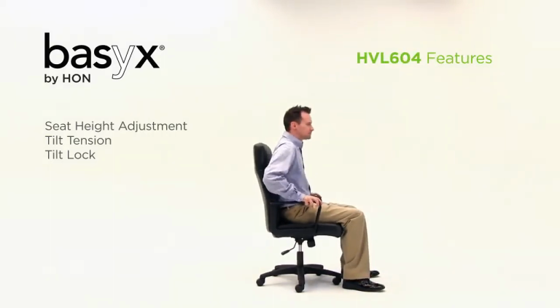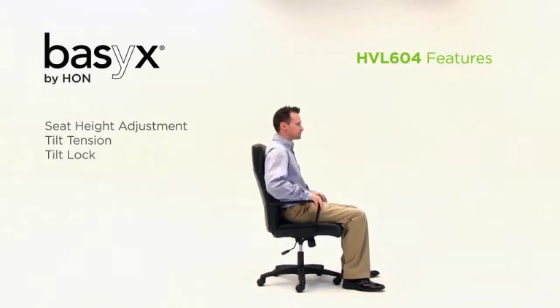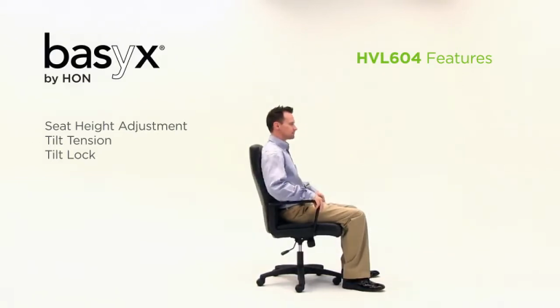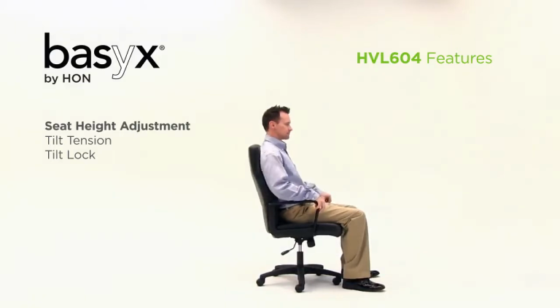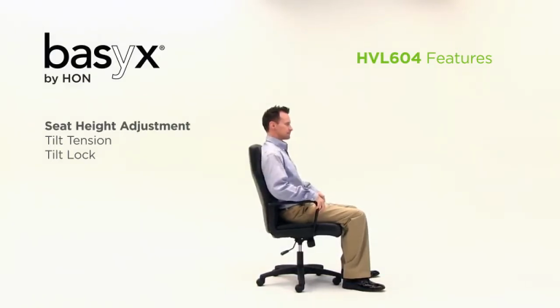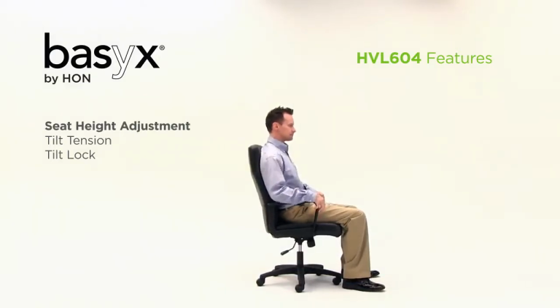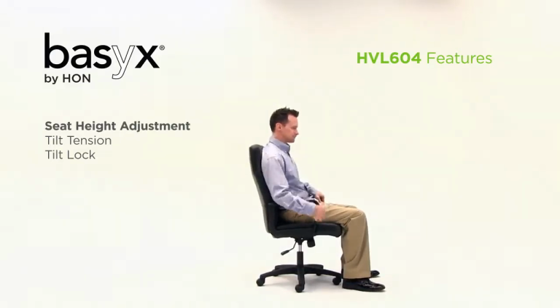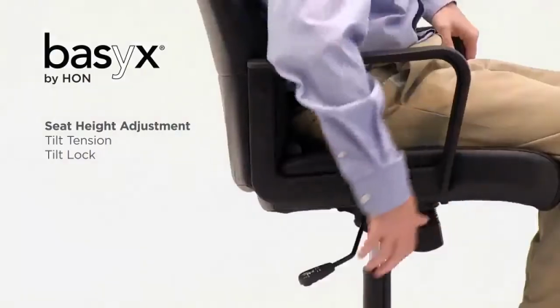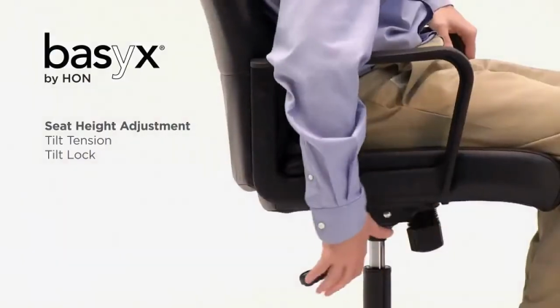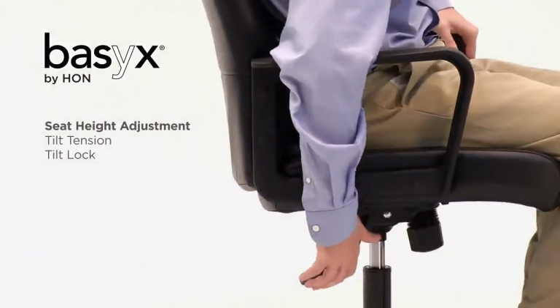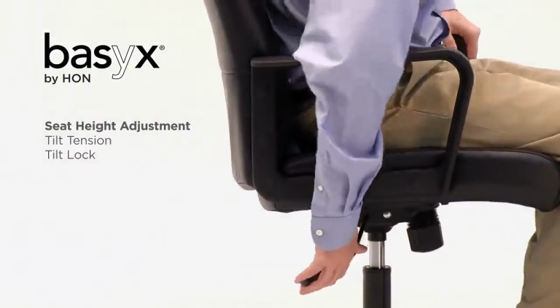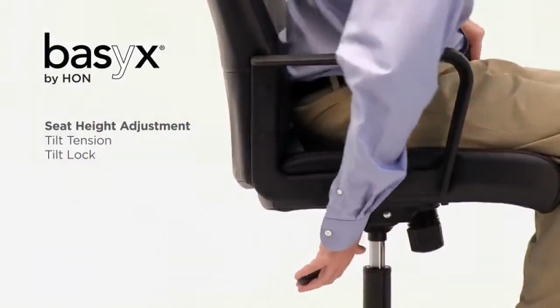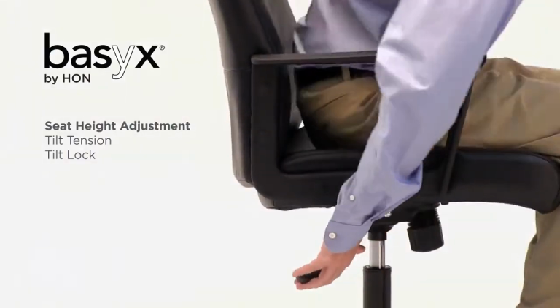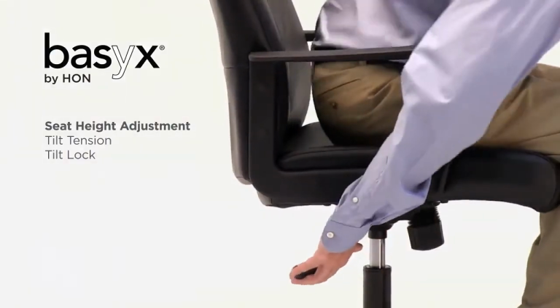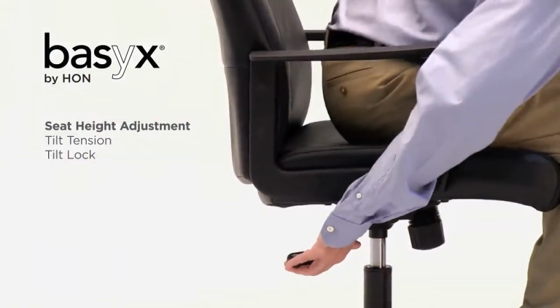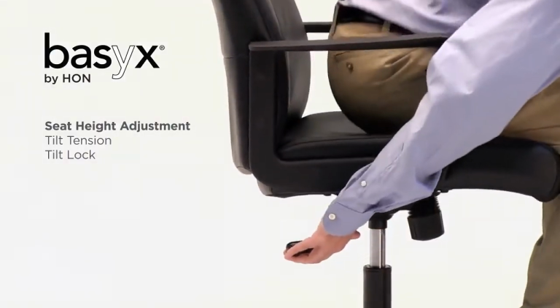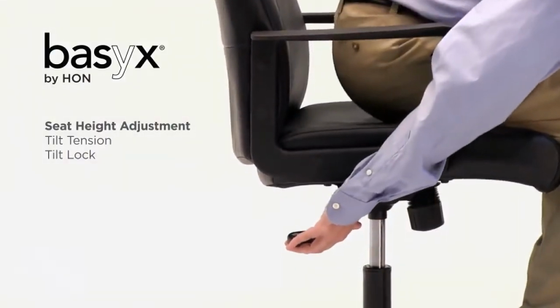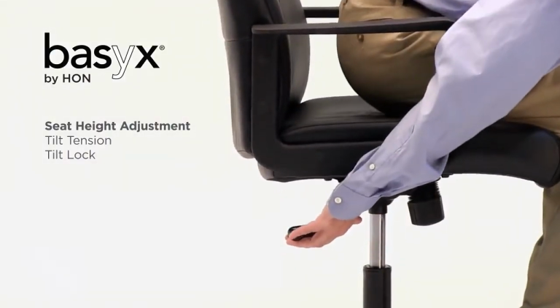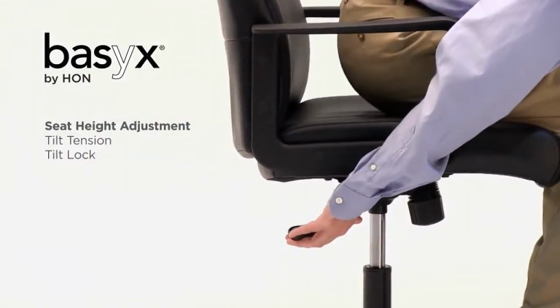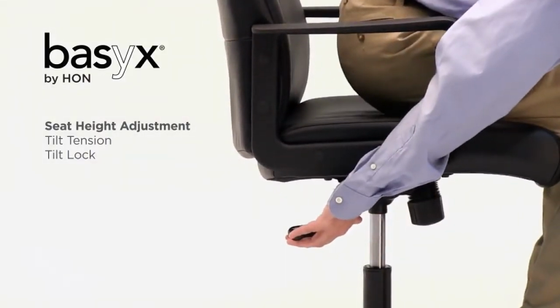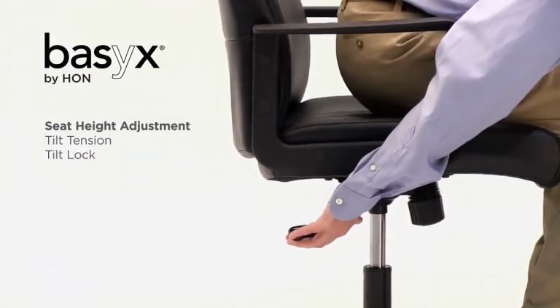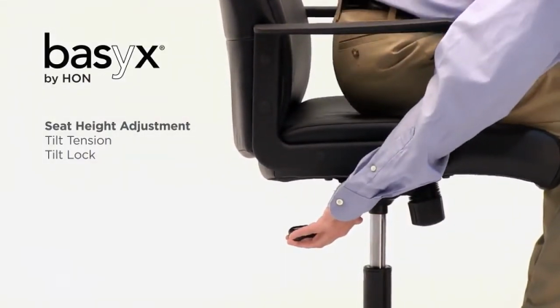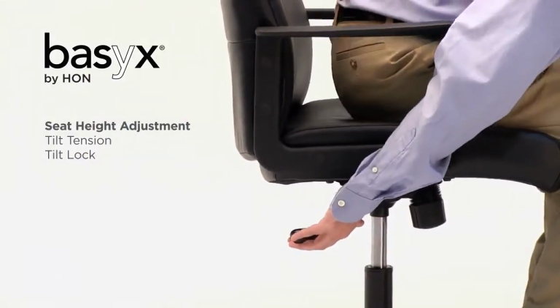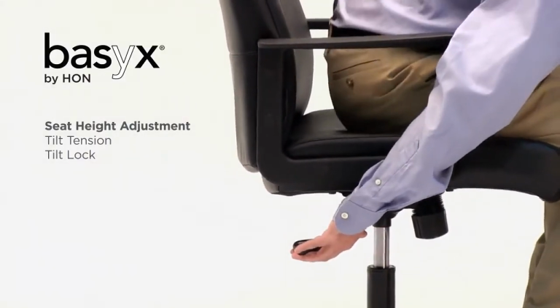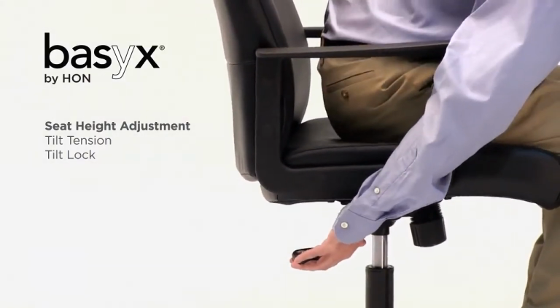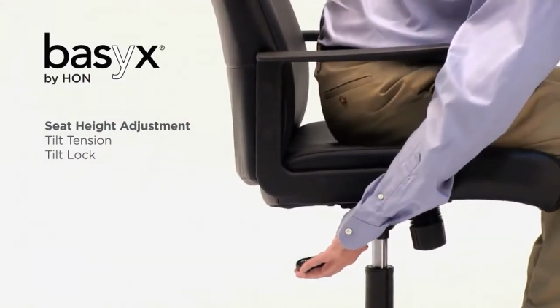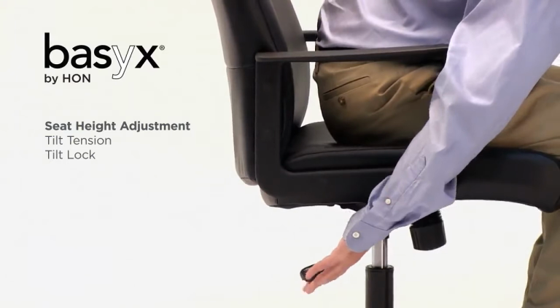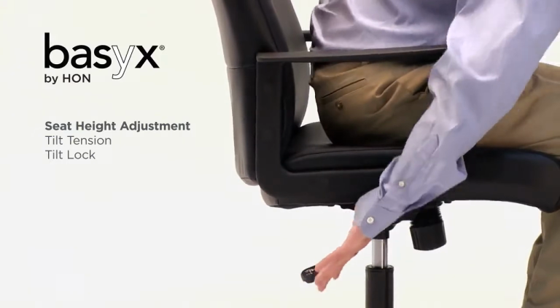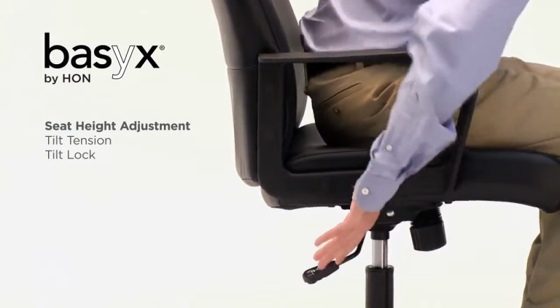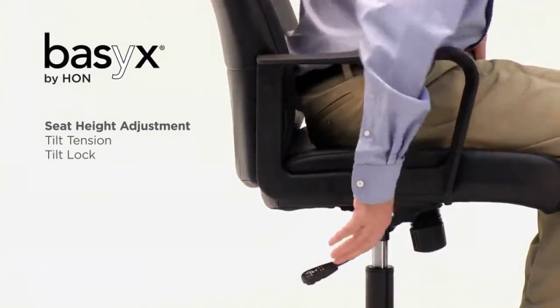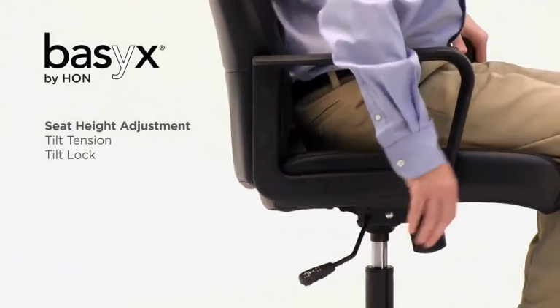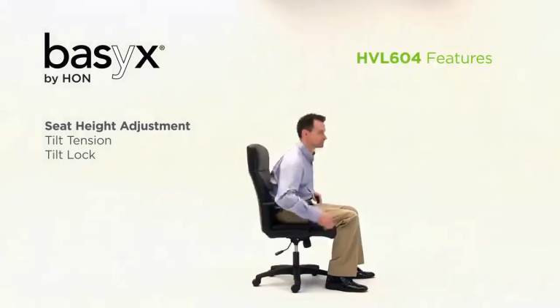Easily change the height of the chair to adapt to users of various heights by pulling up on the pneumatic height adjustment lever.